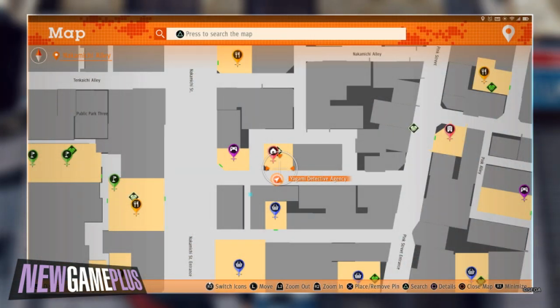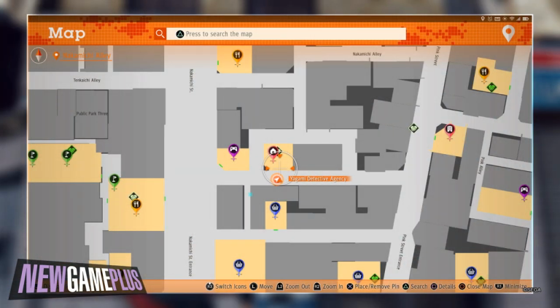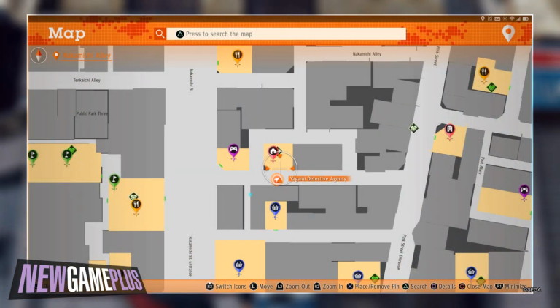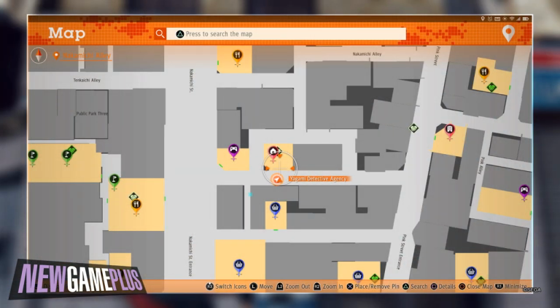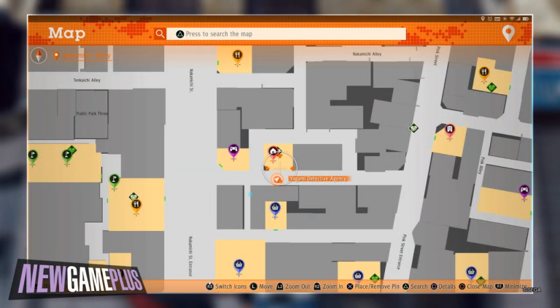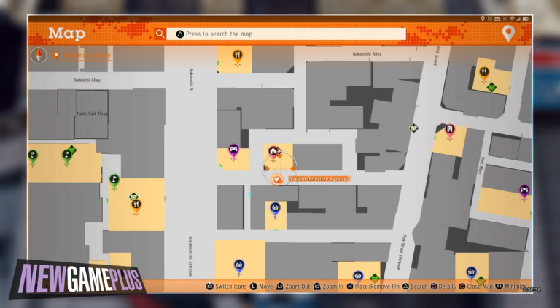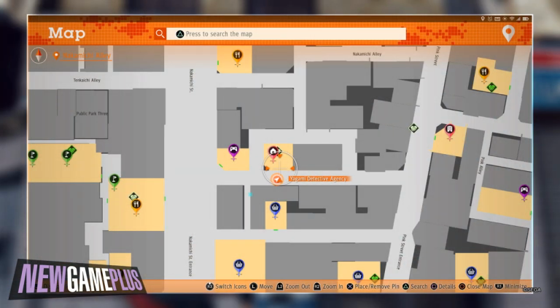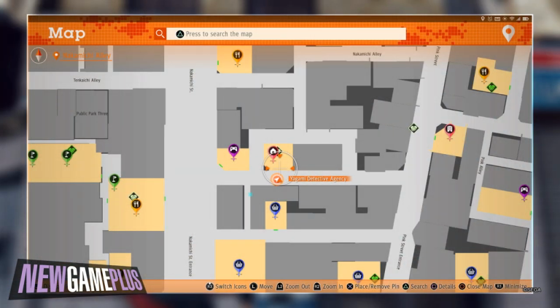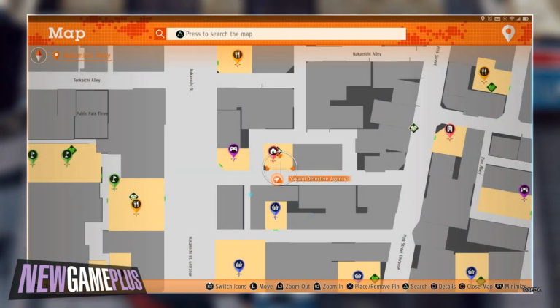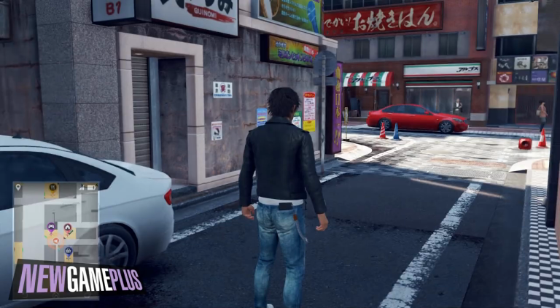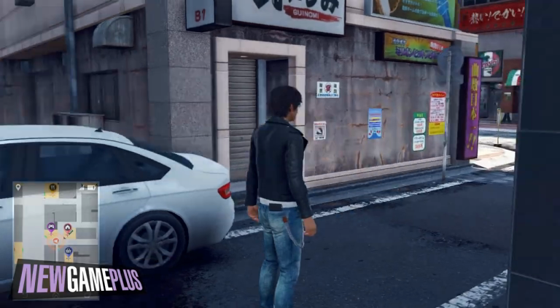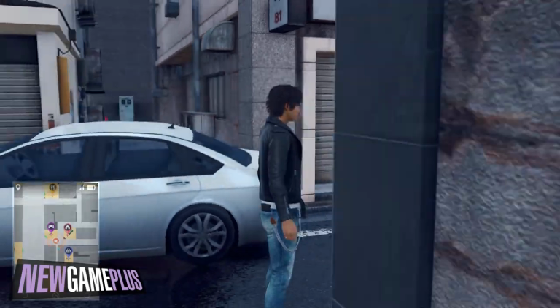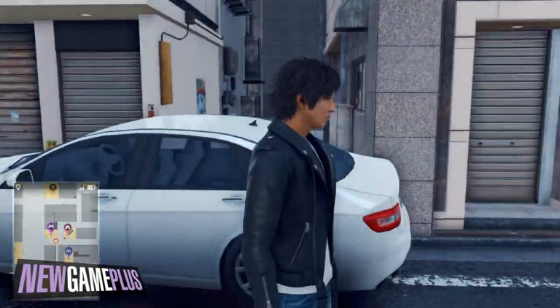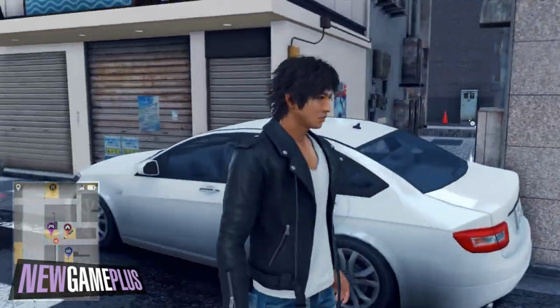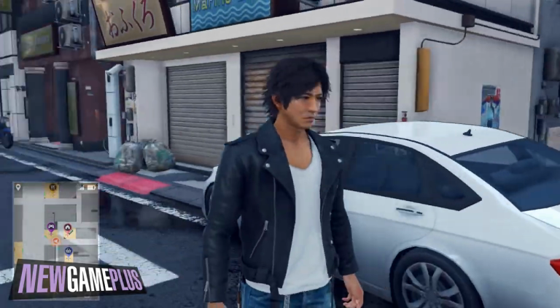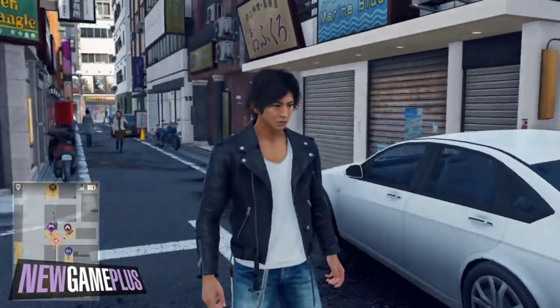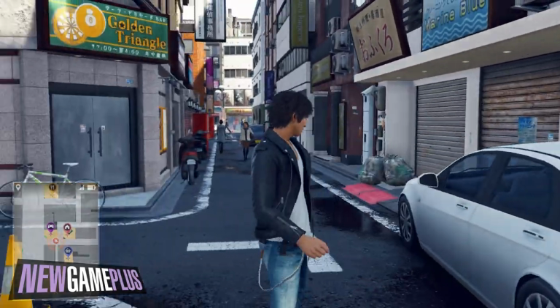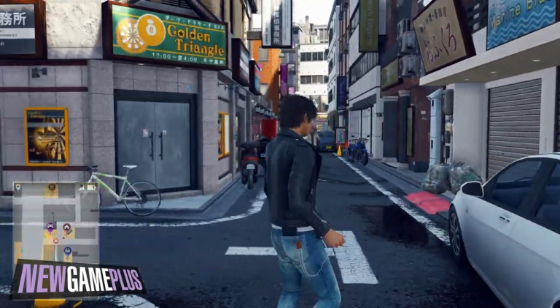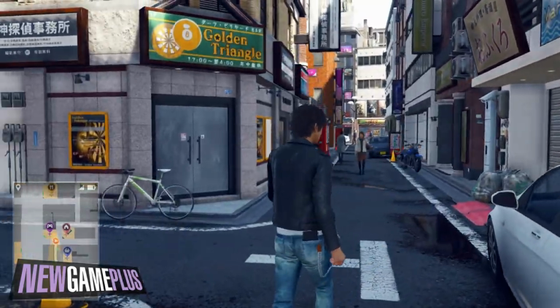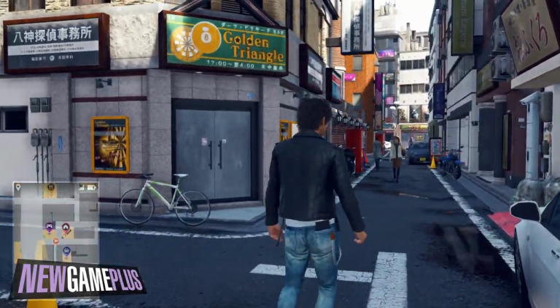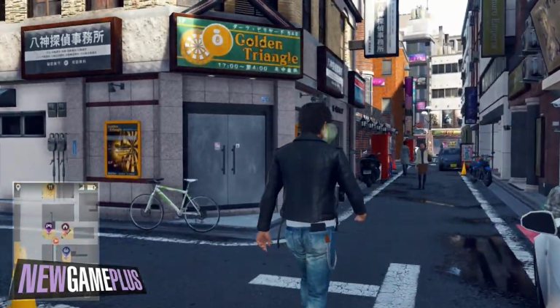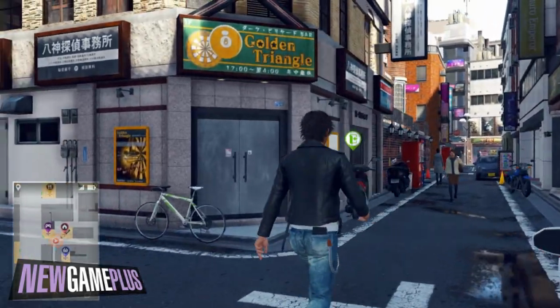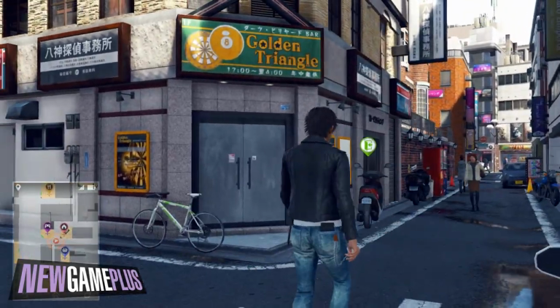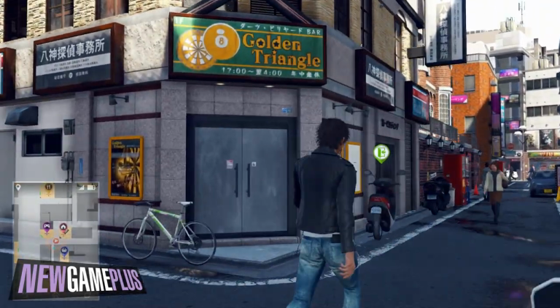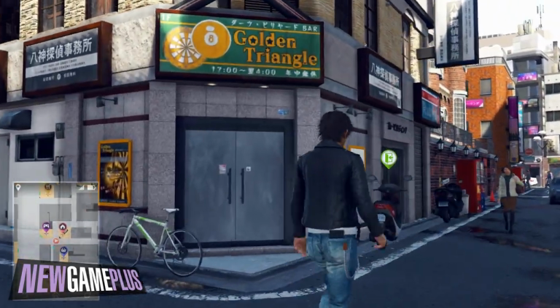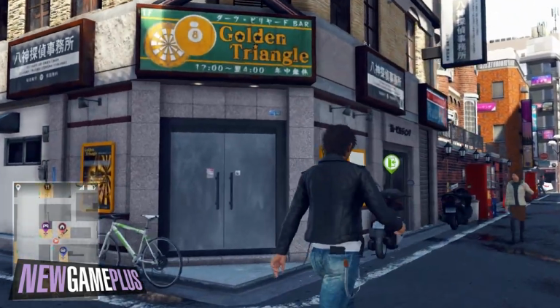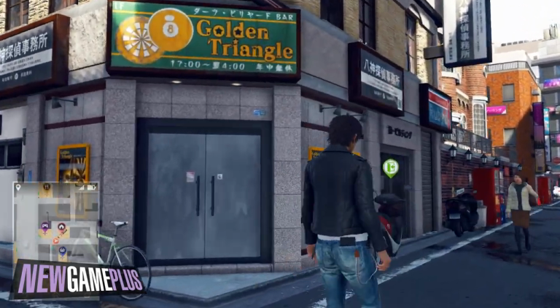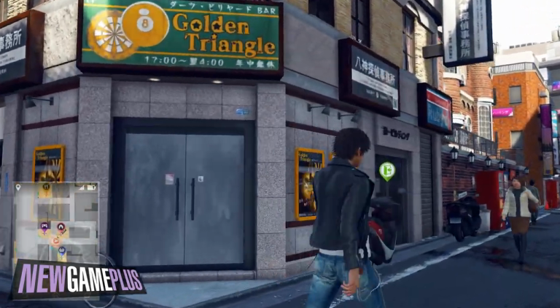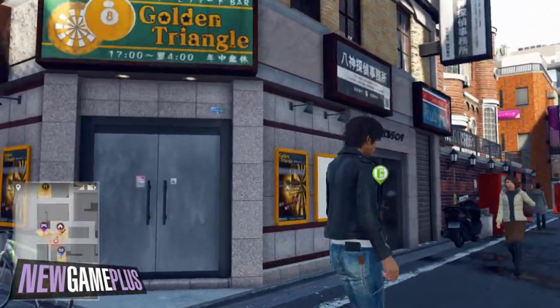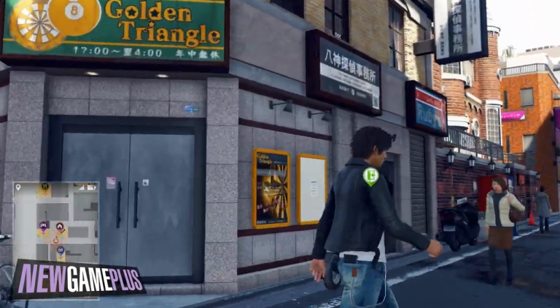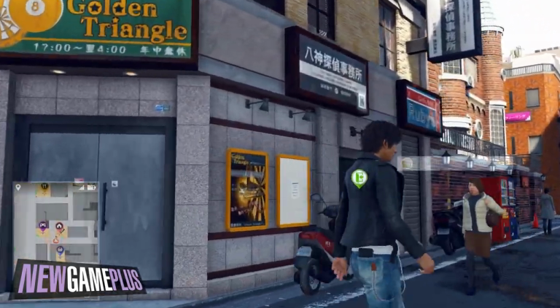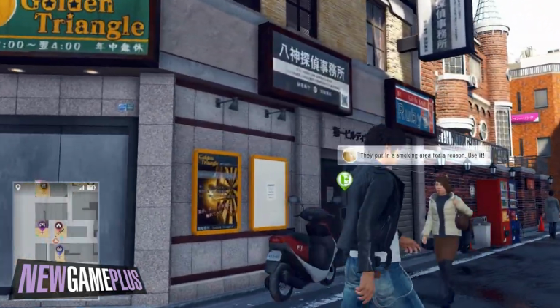For the eighth code, this one's found right at the front sign of the Yagami Detective Agency. You can't miss this one.